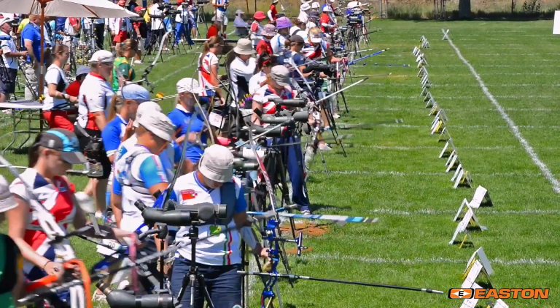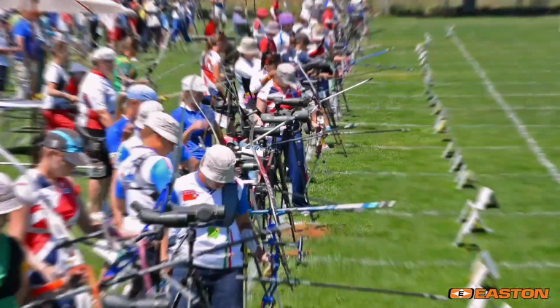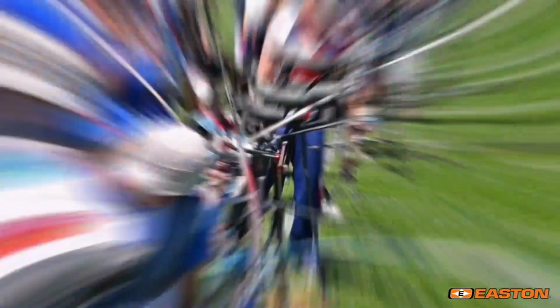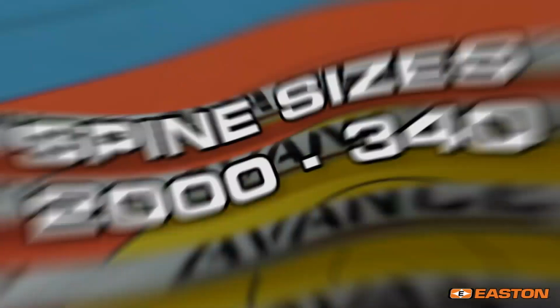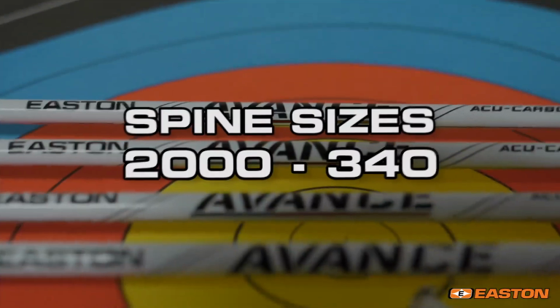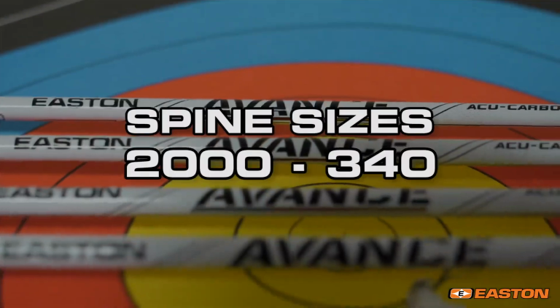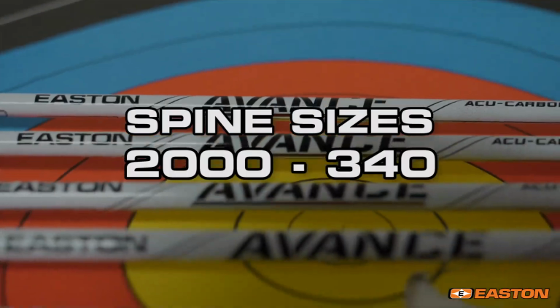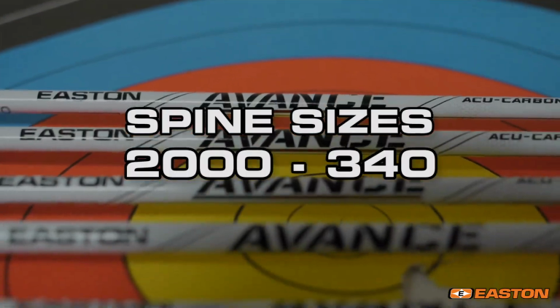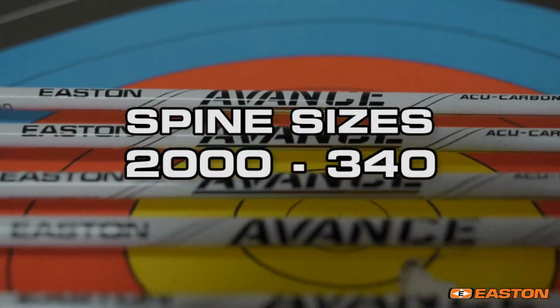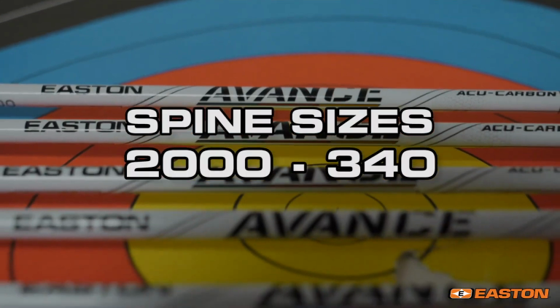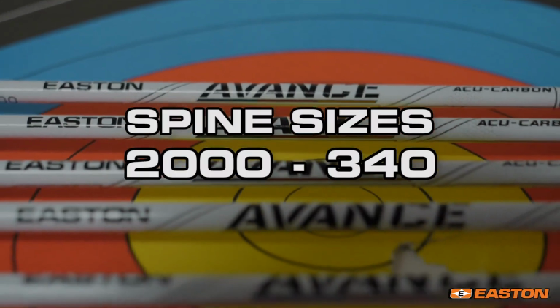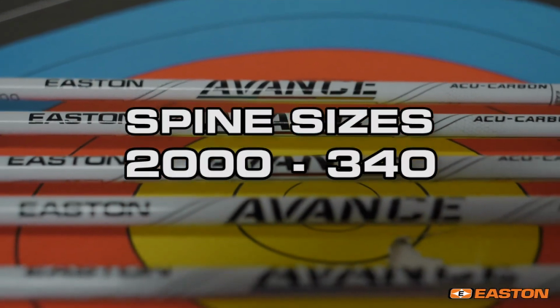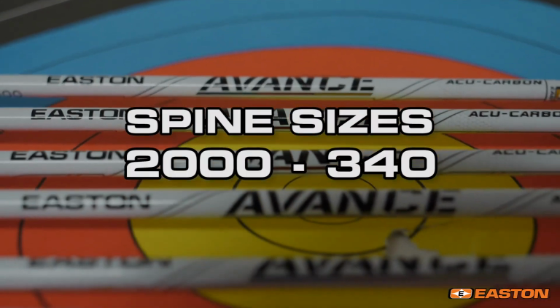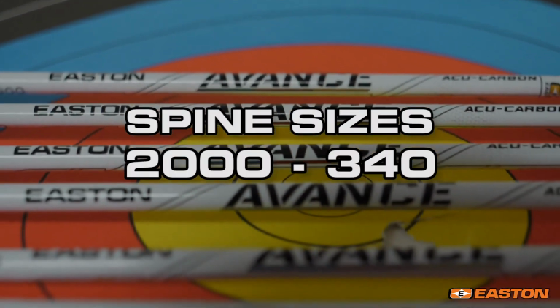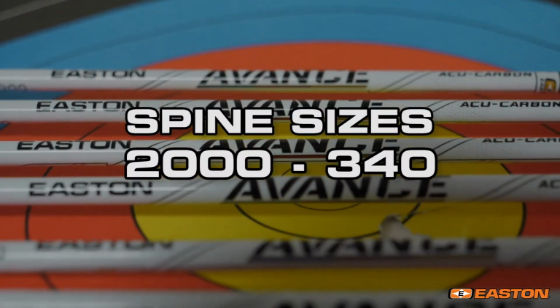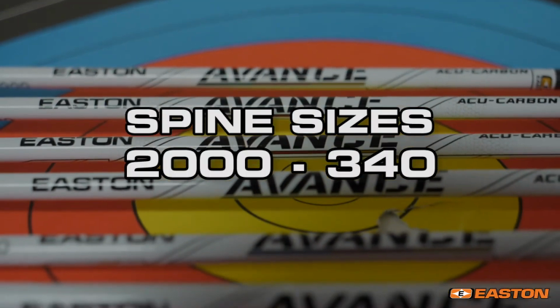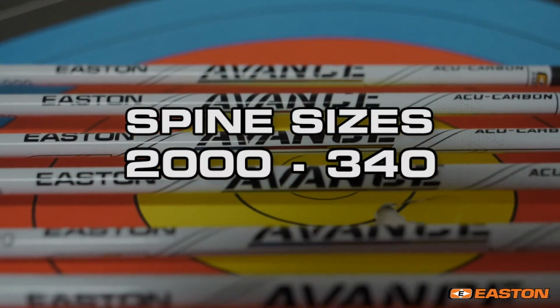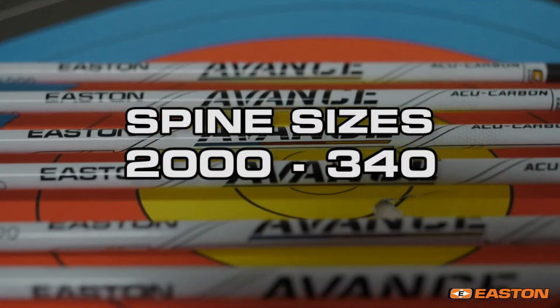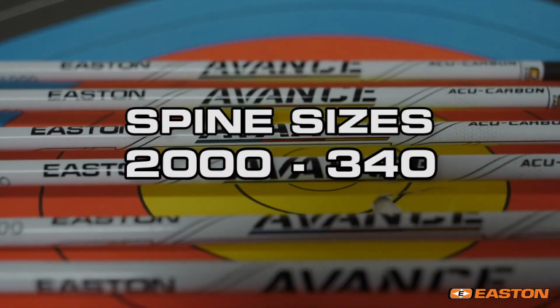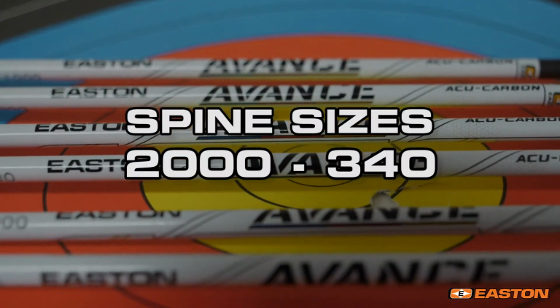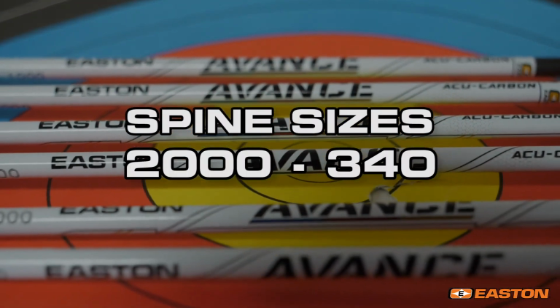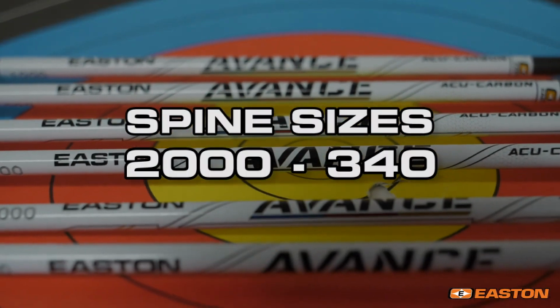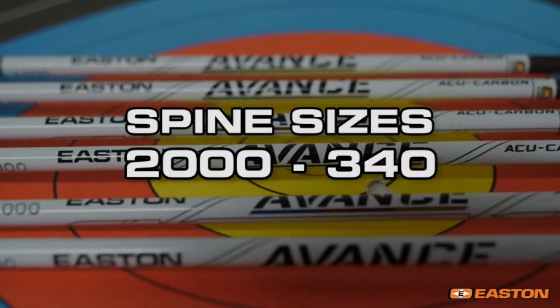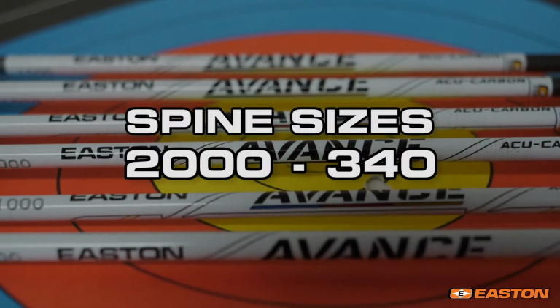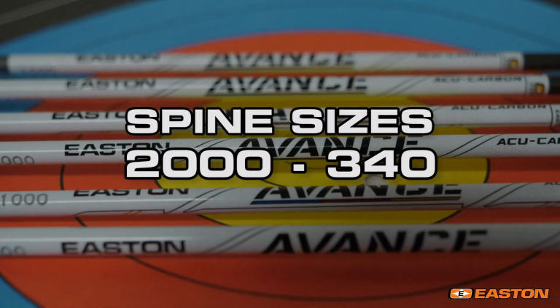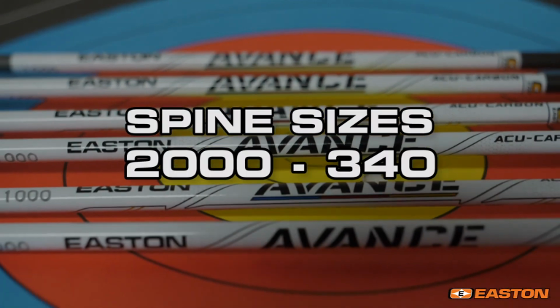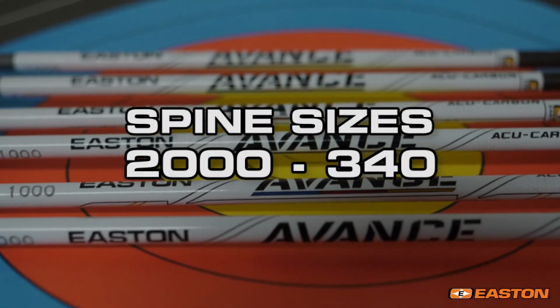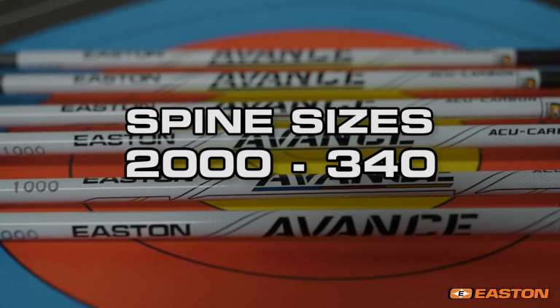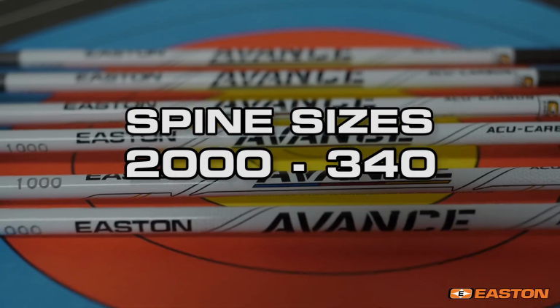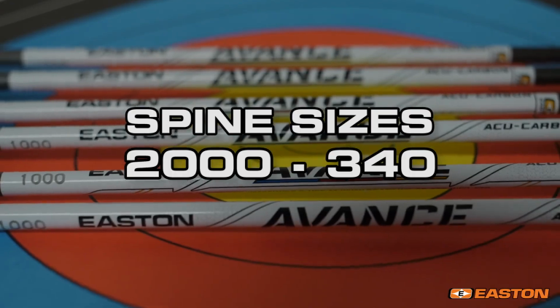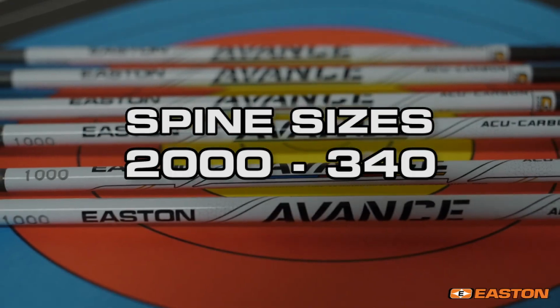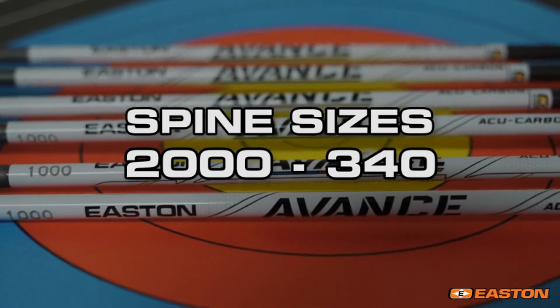With spines from 2,000 to 340, and a complete range of high-quality components.